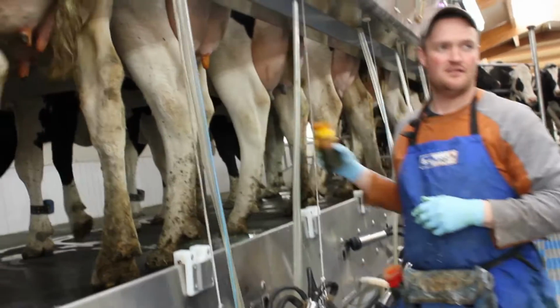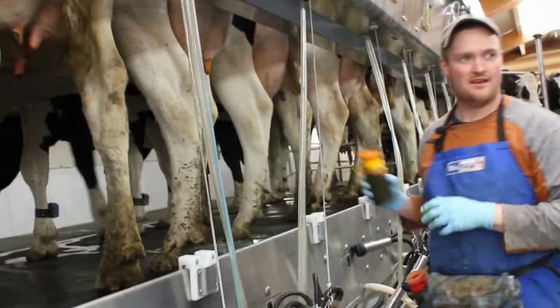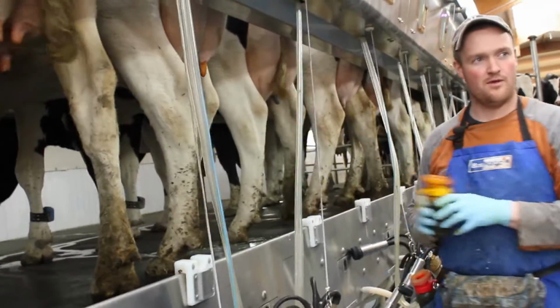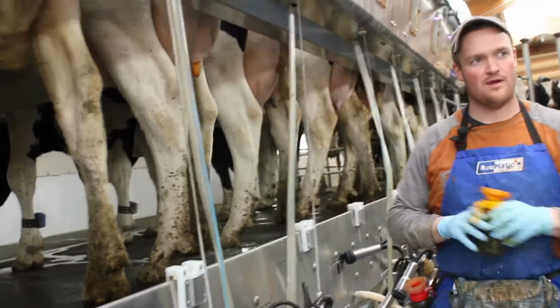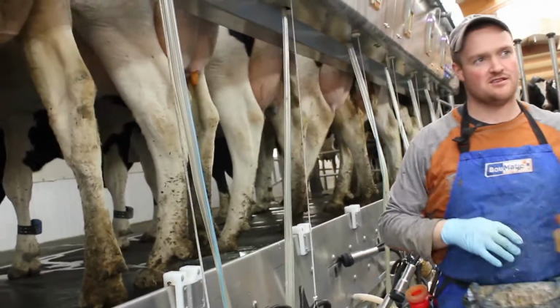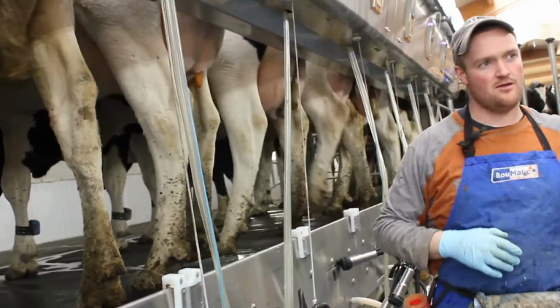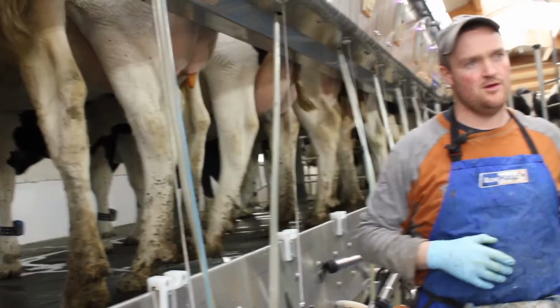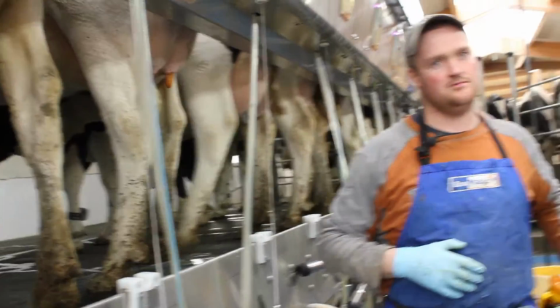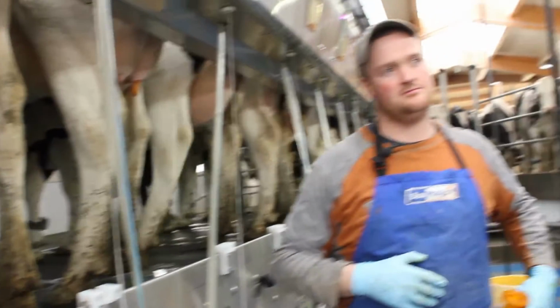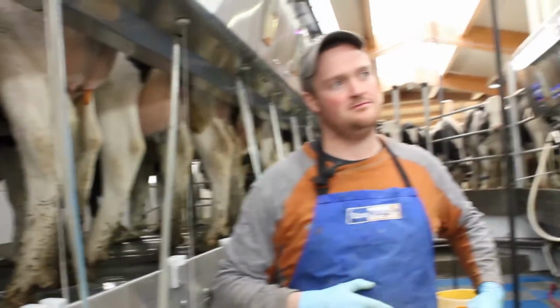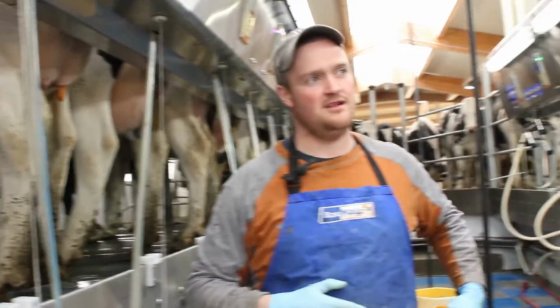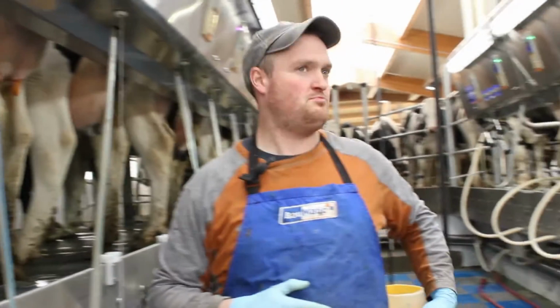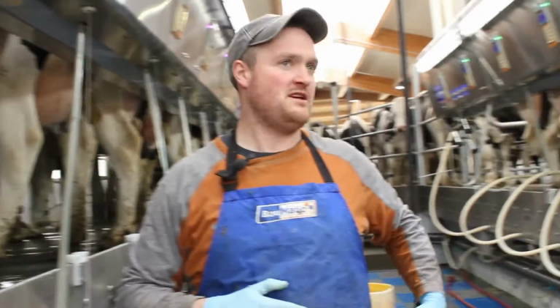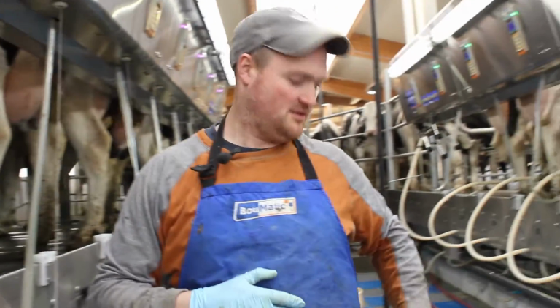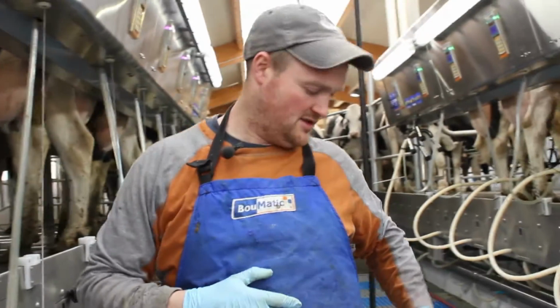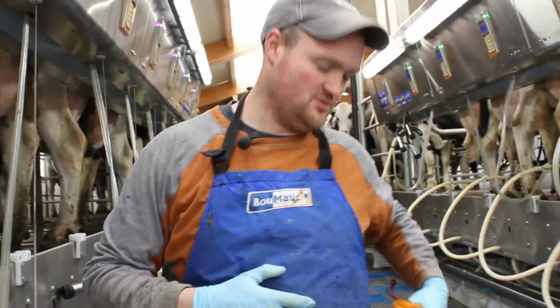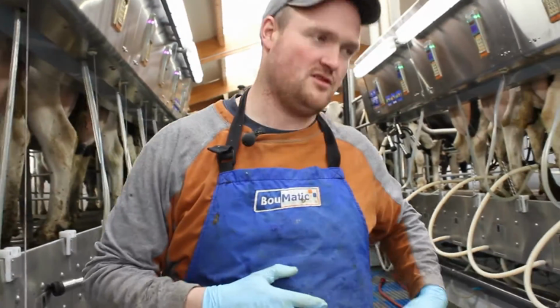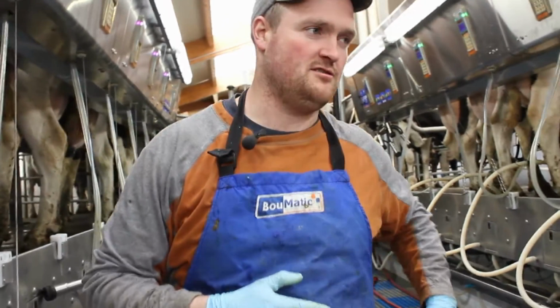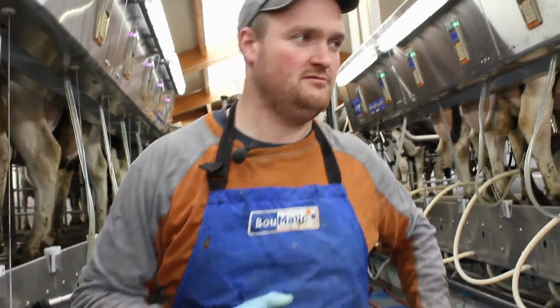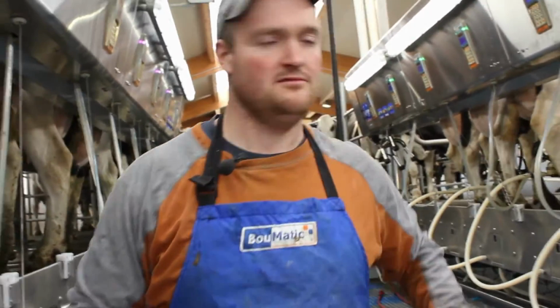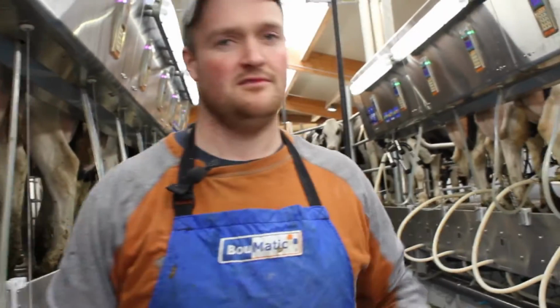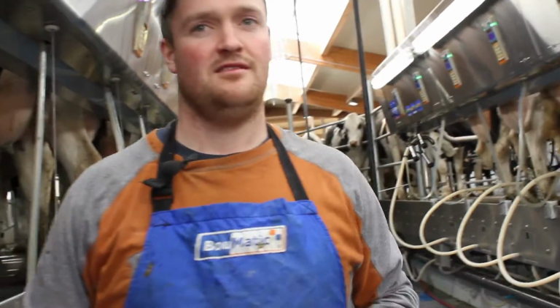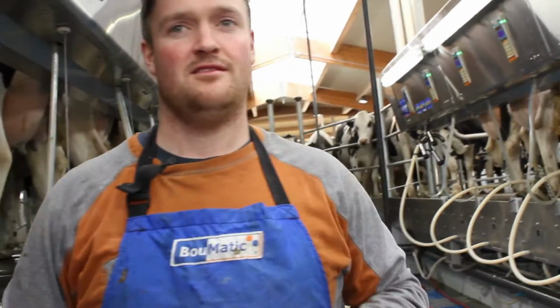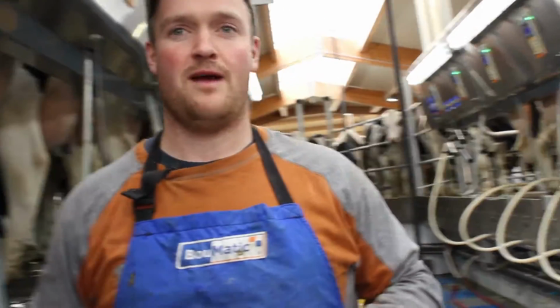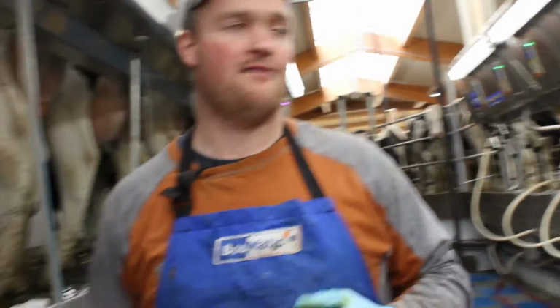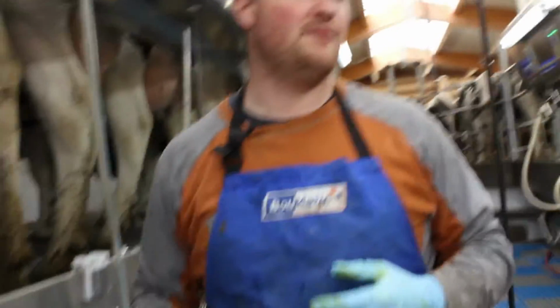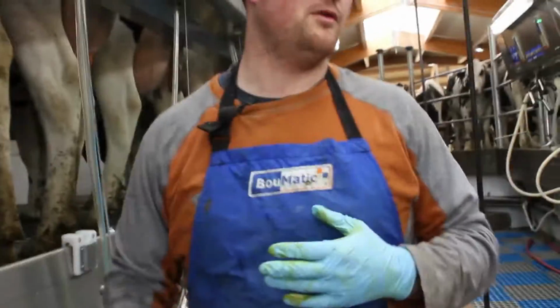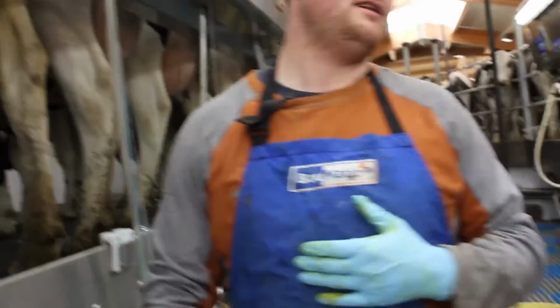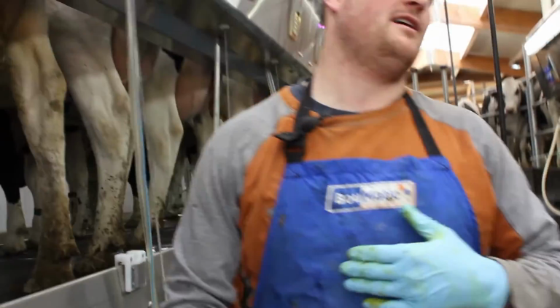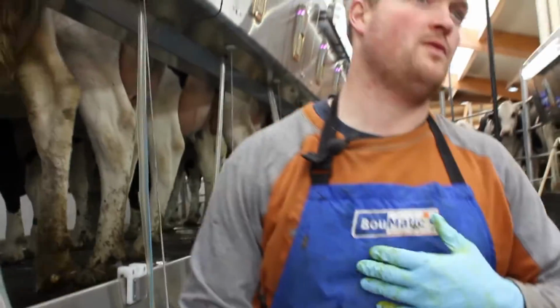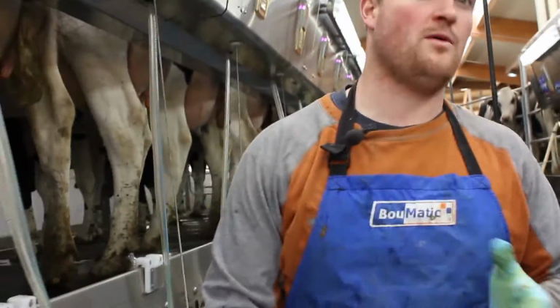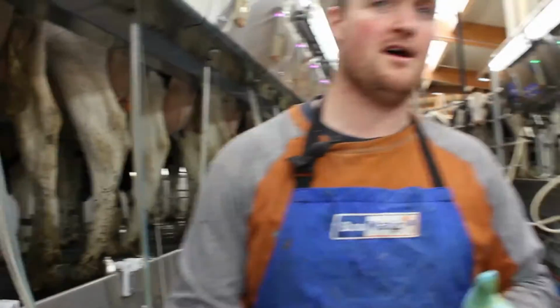We raise all our own. It's basically a closed herd. We haven't imported any in quite a while.